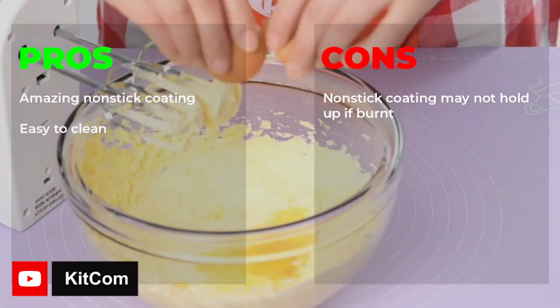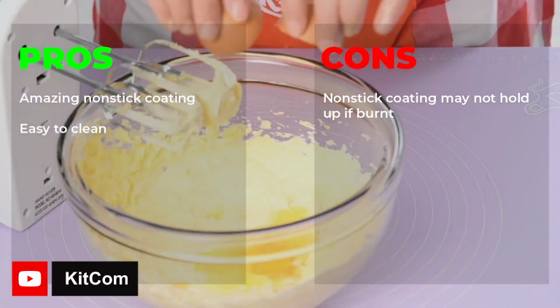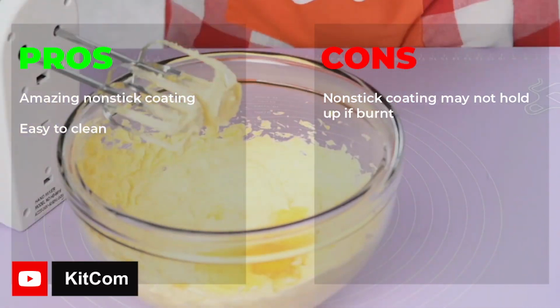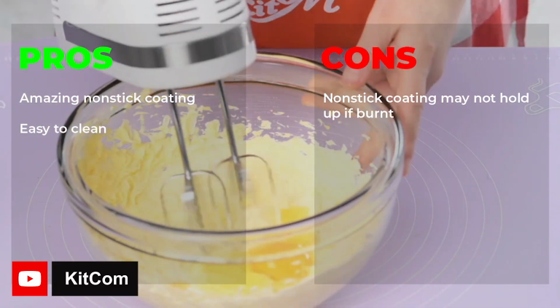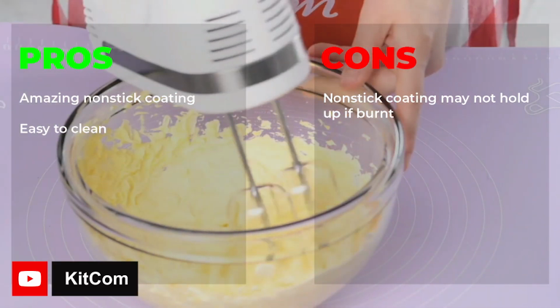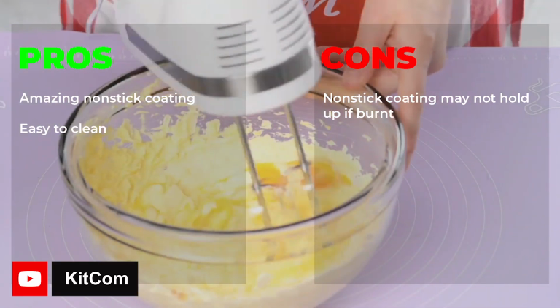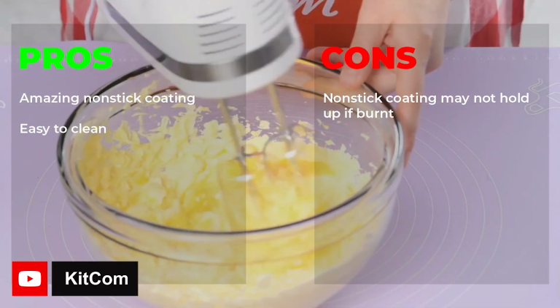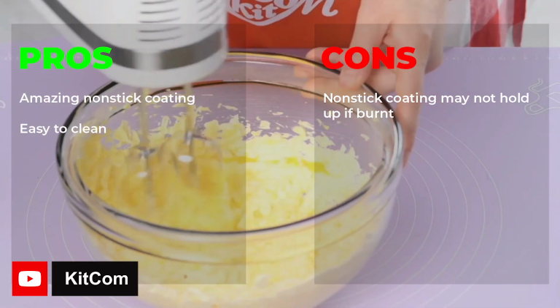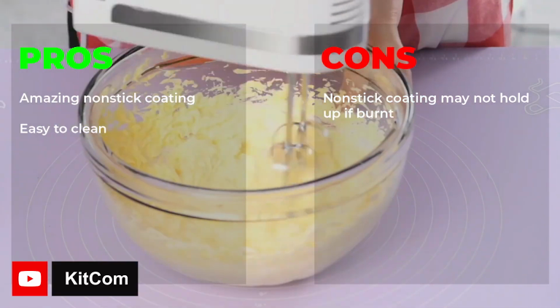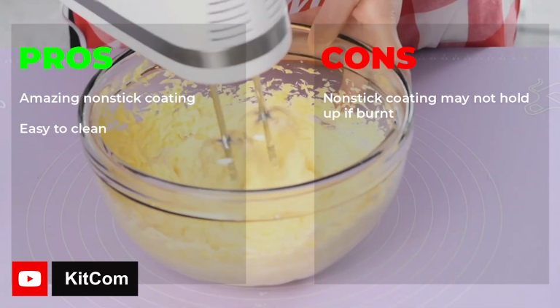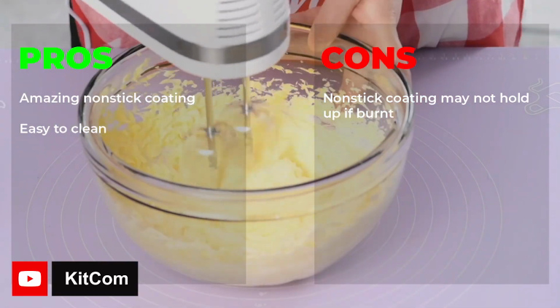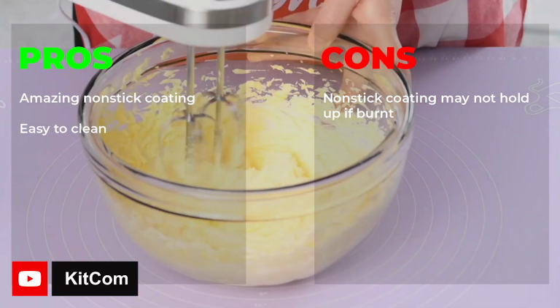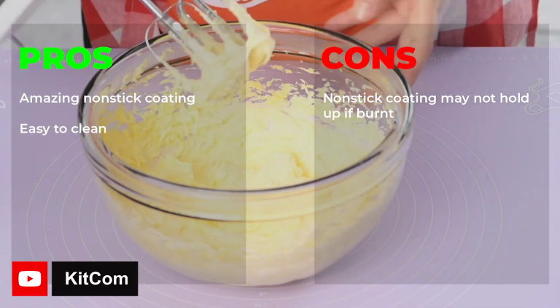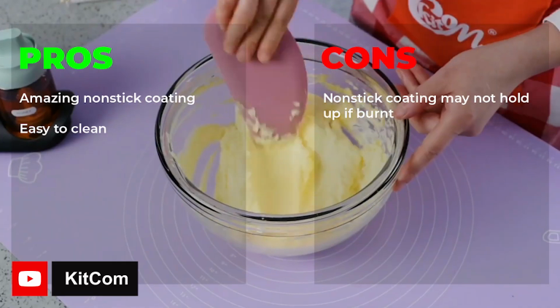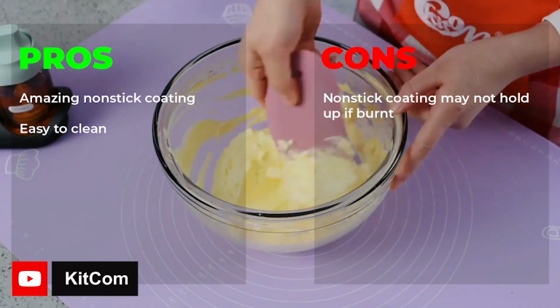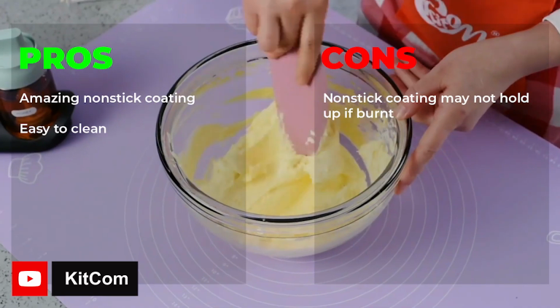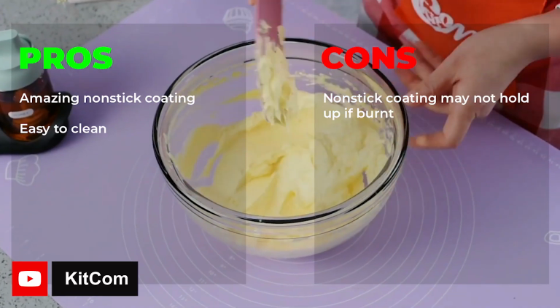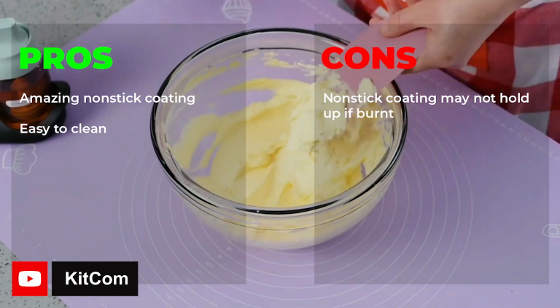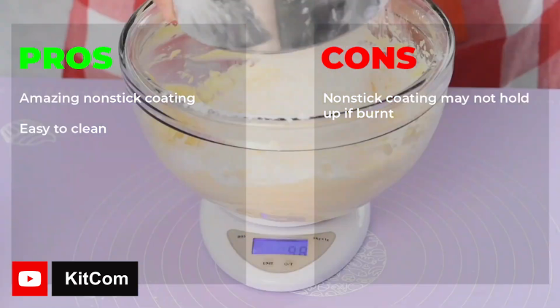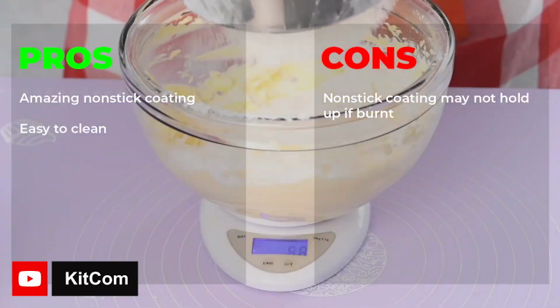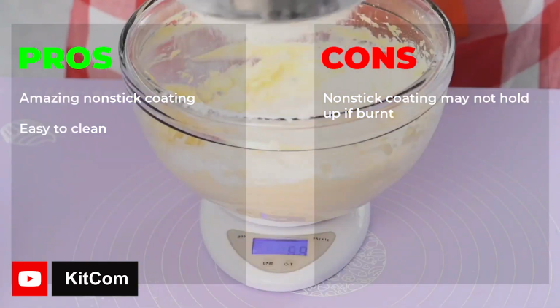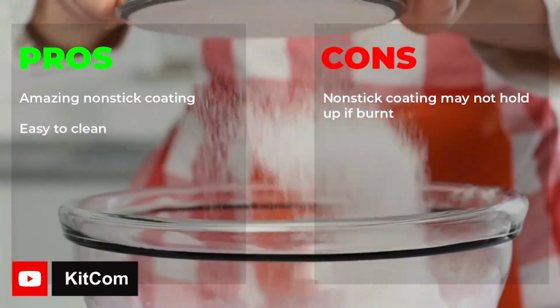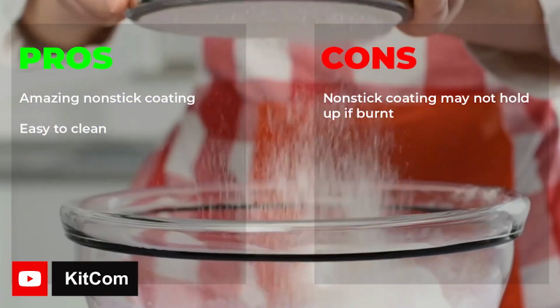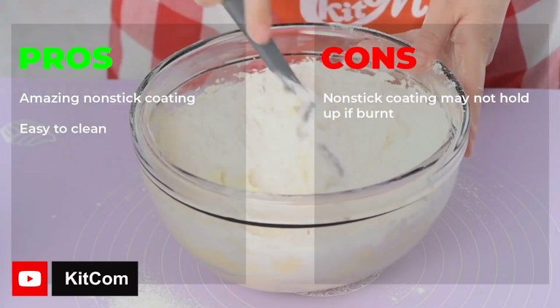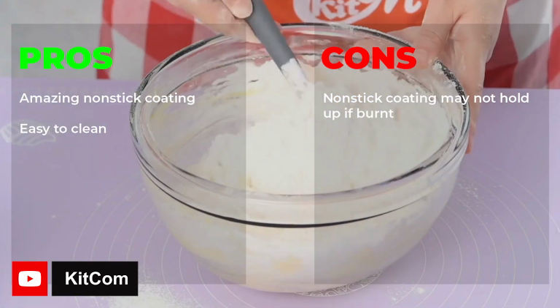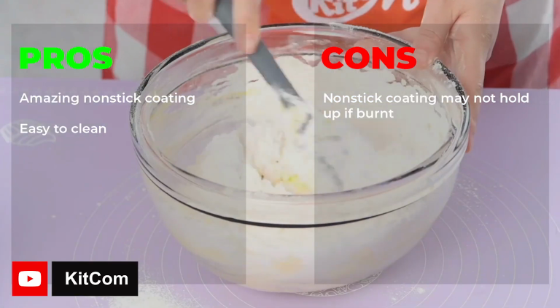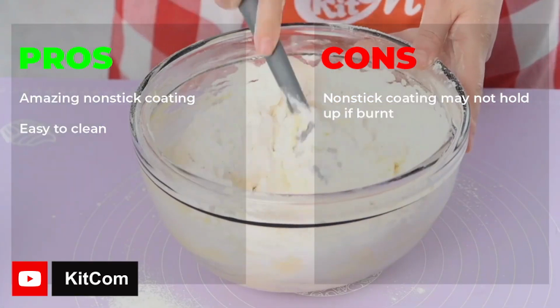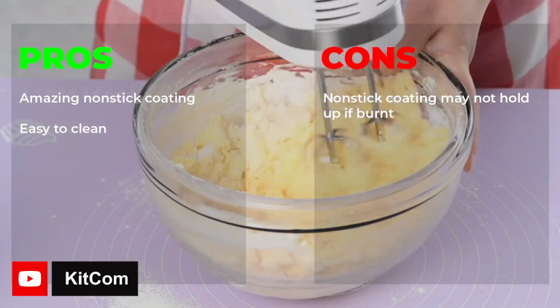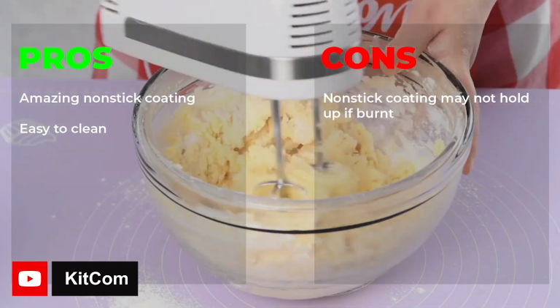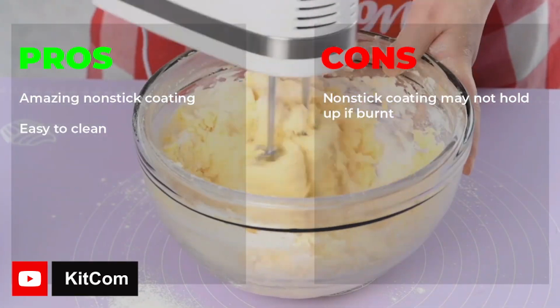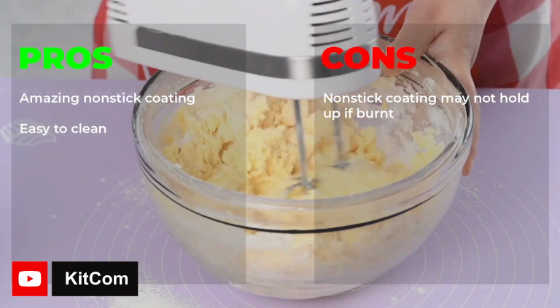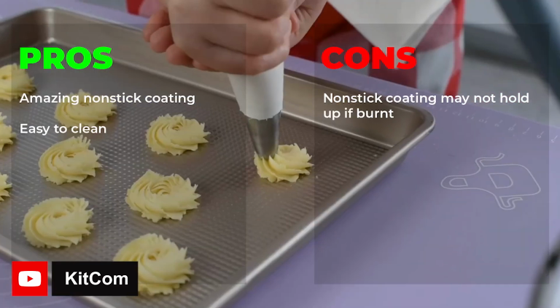Pros: amazing nonstick coating, easy to clean. Cons: nonstick coating may not hold up if burnt.